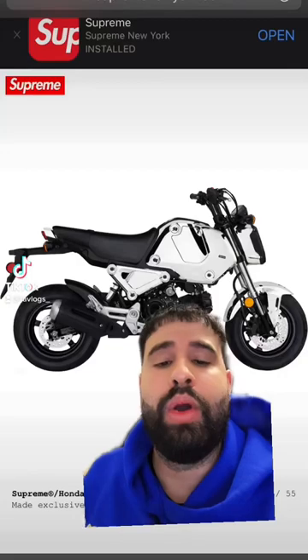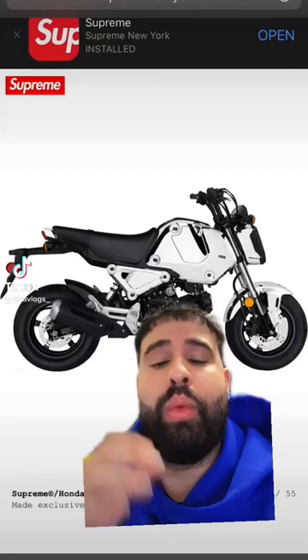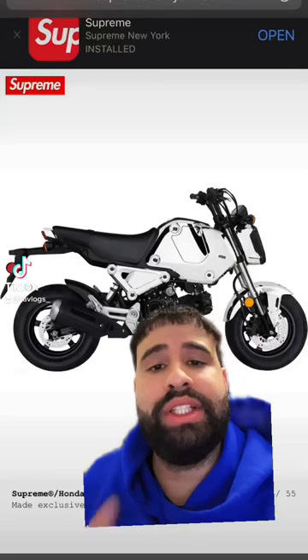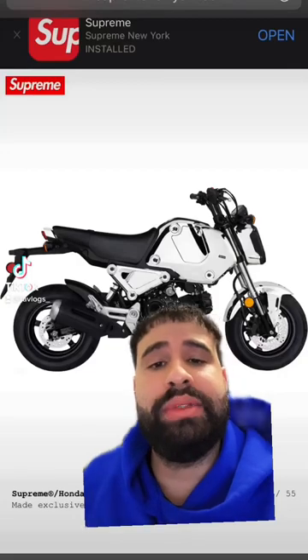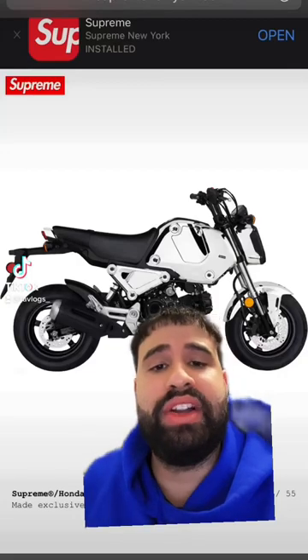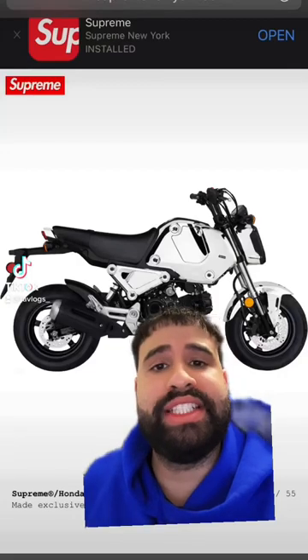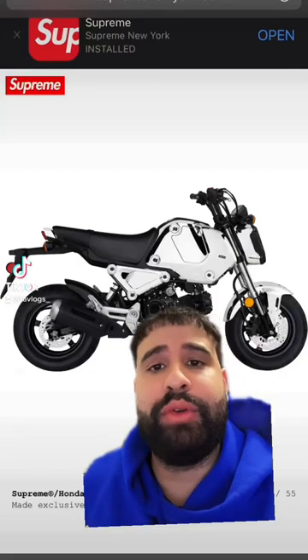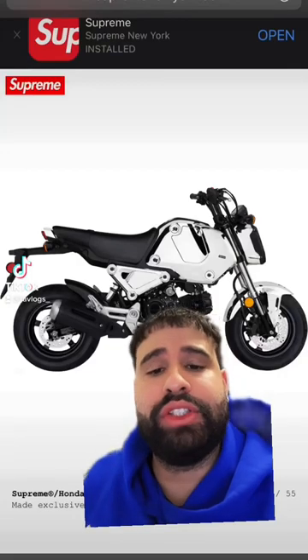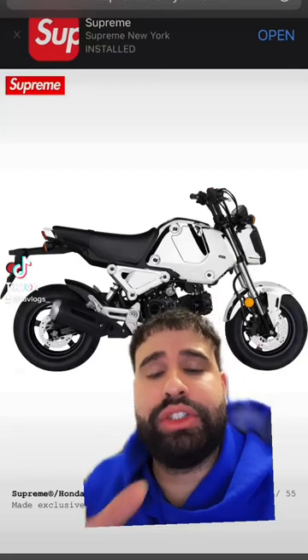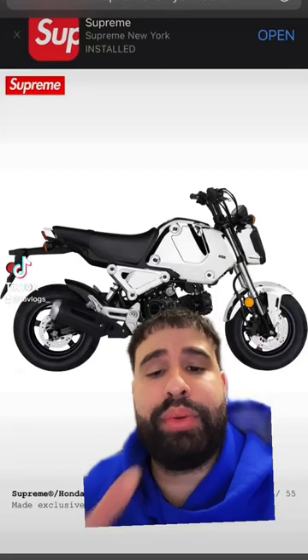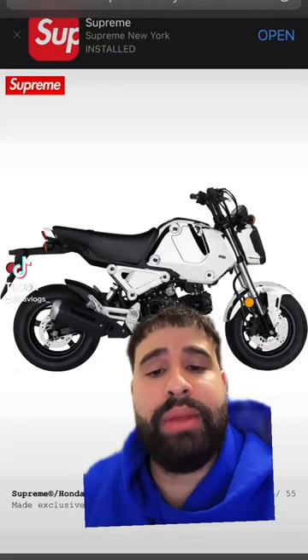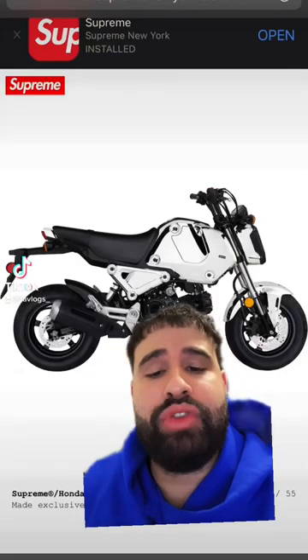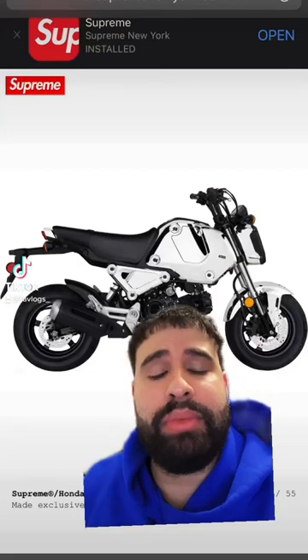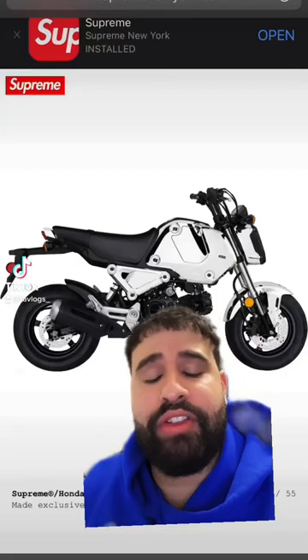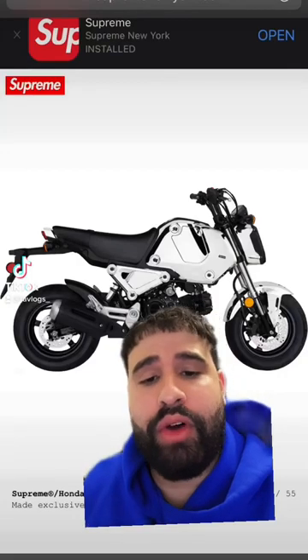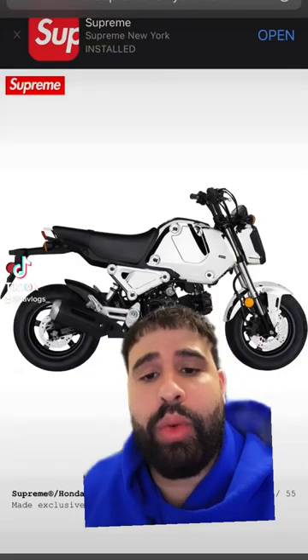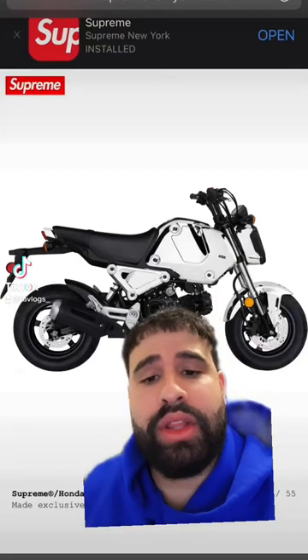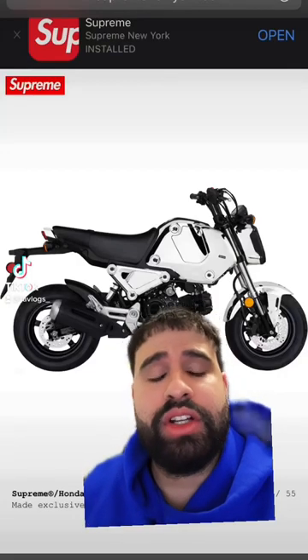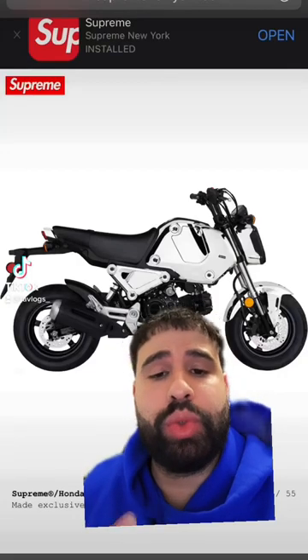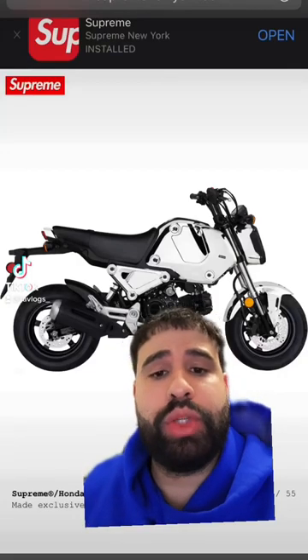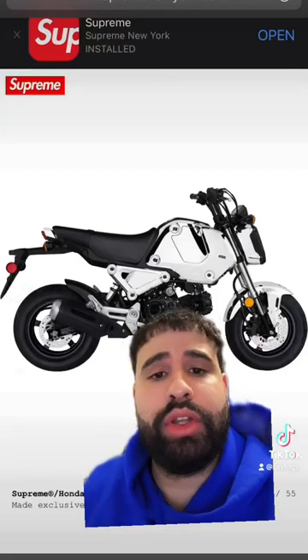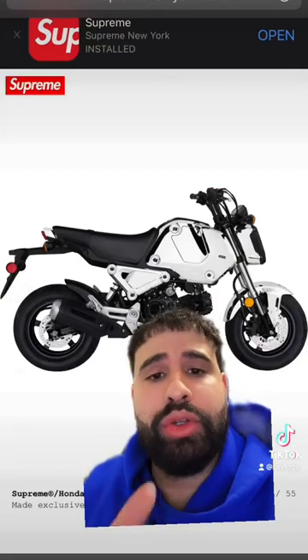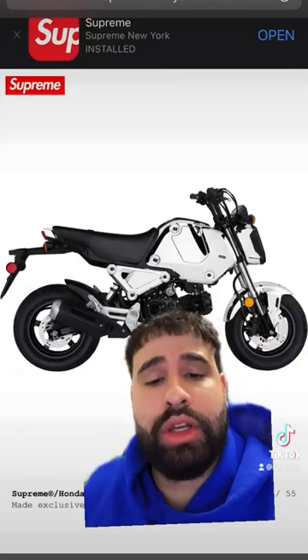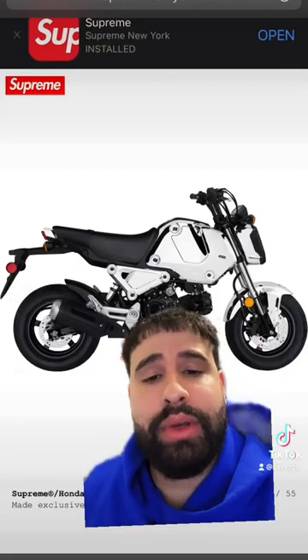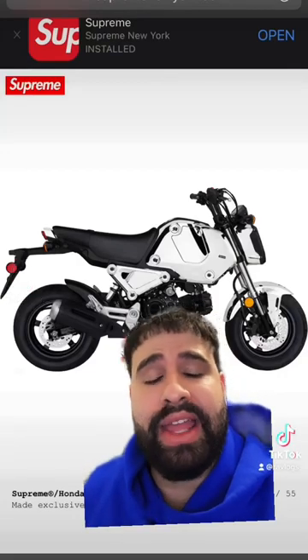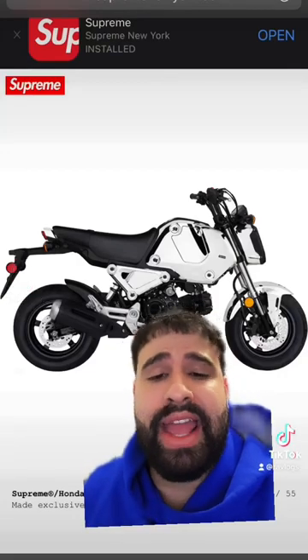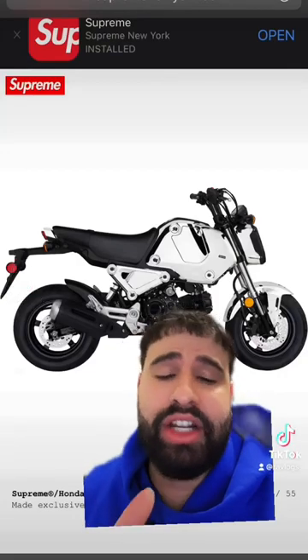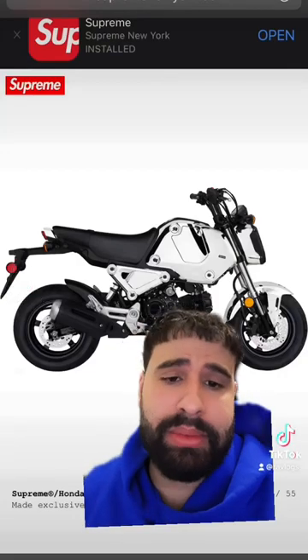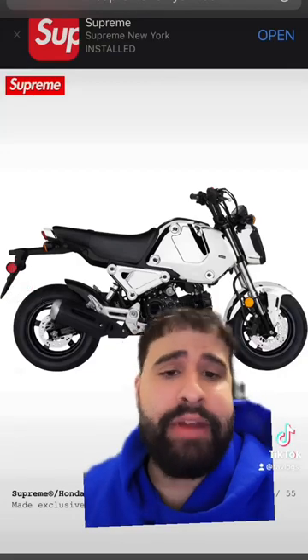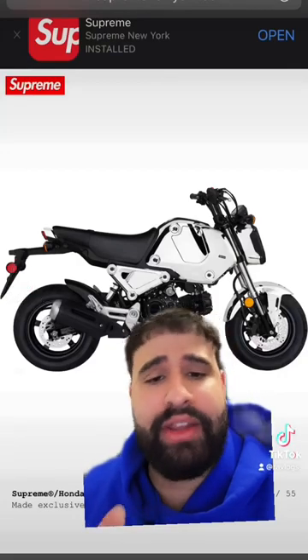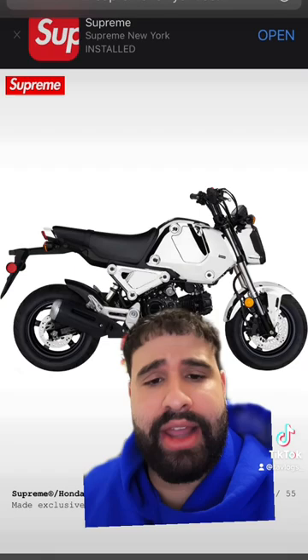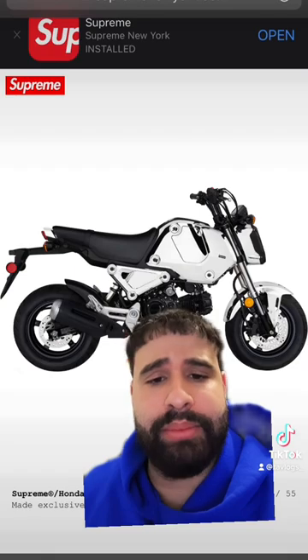What's up, Sneakerheads everywhere? Supreme dropped their Fall Winter 2022 lookbook, and here are some of my favorite items.